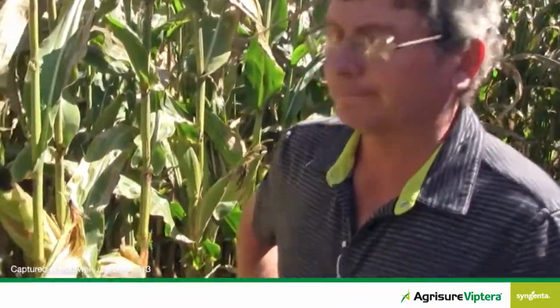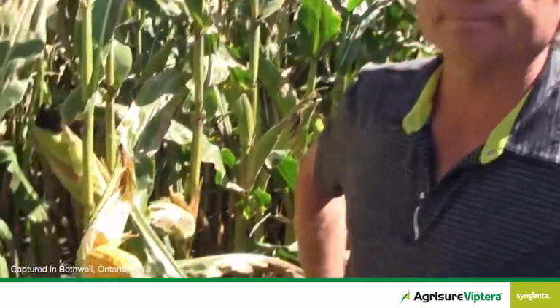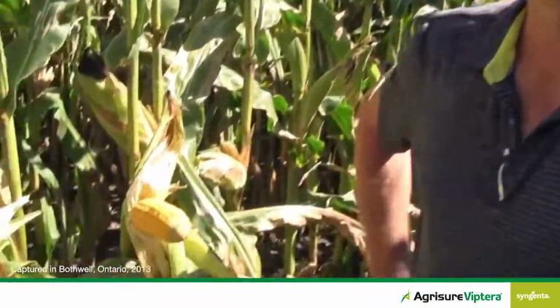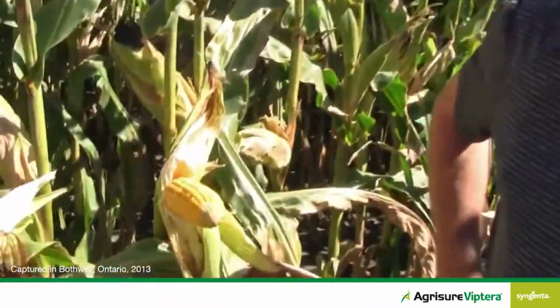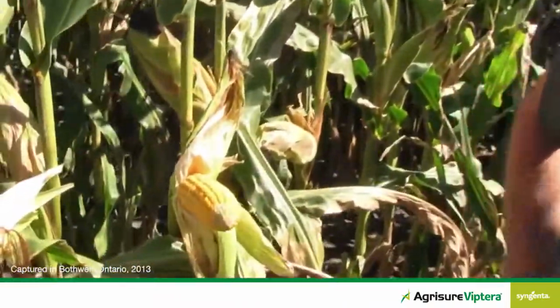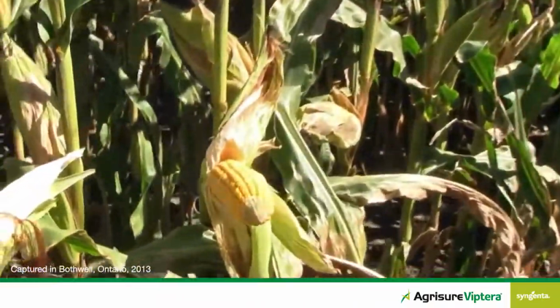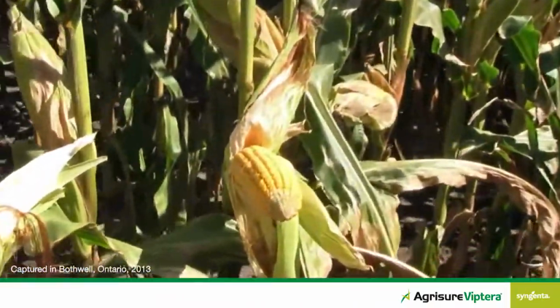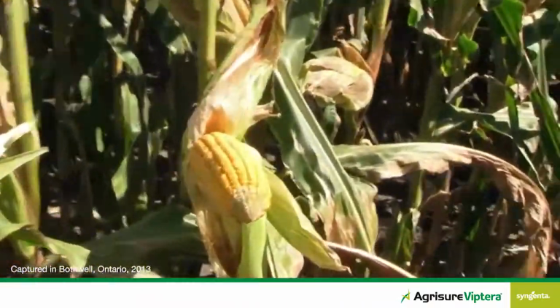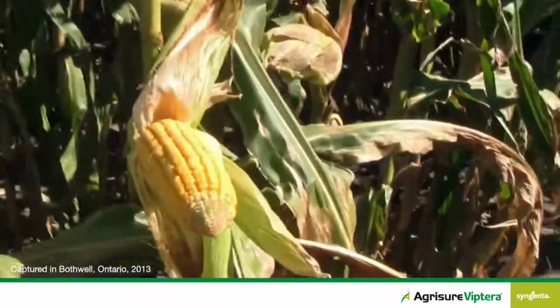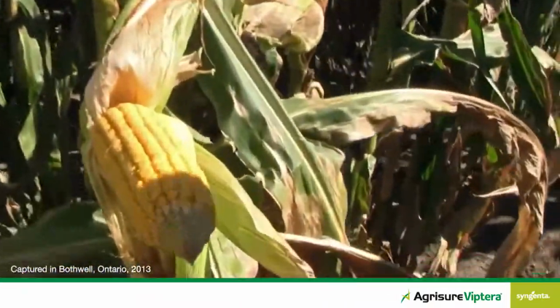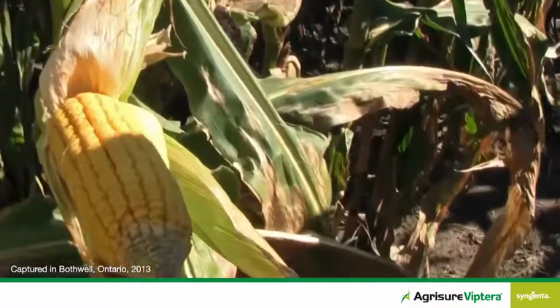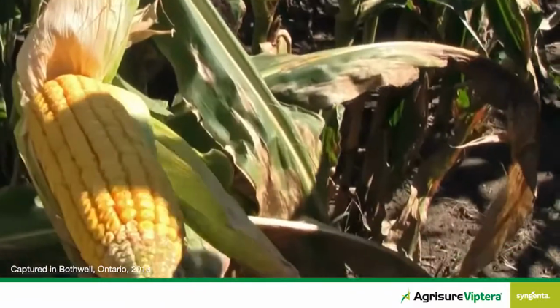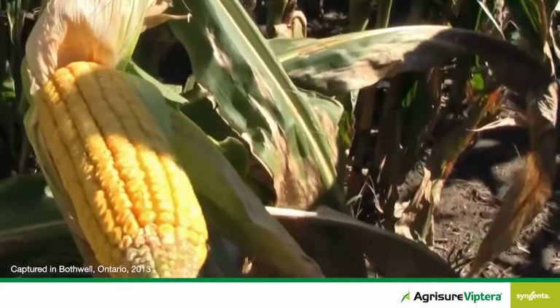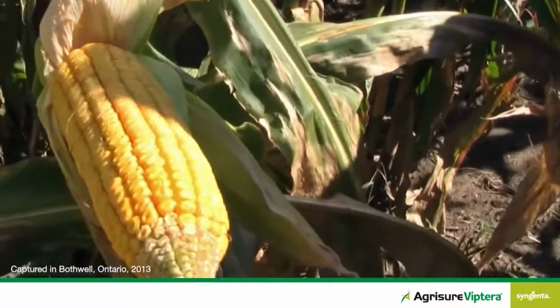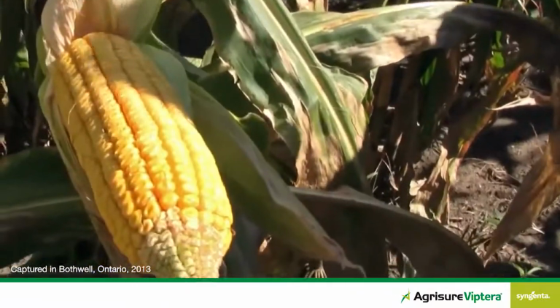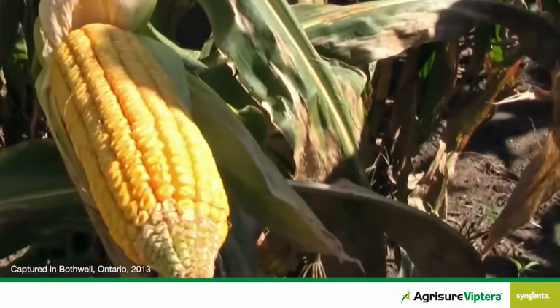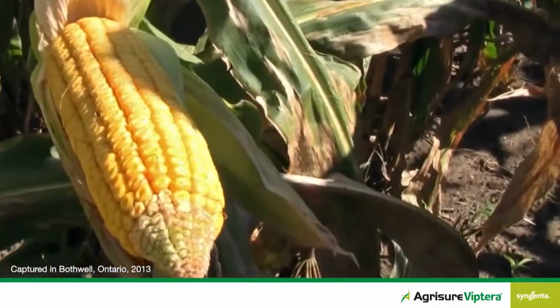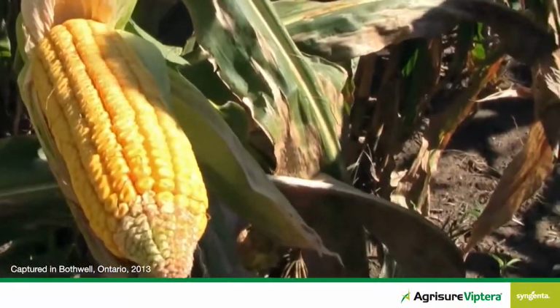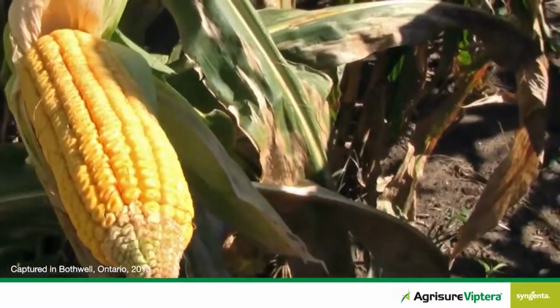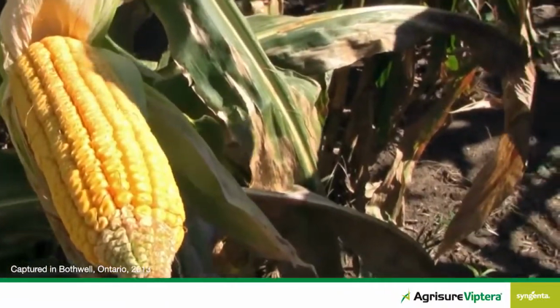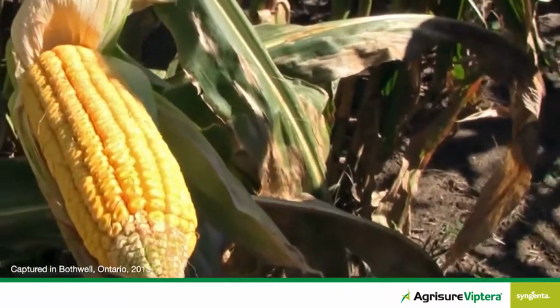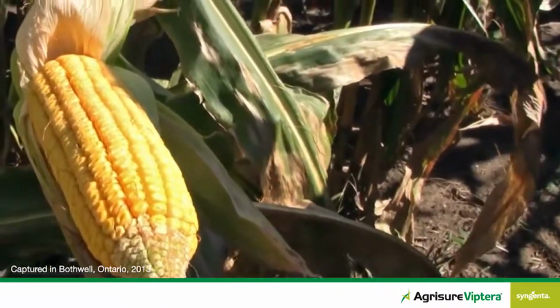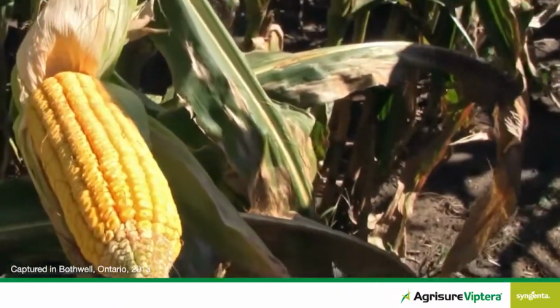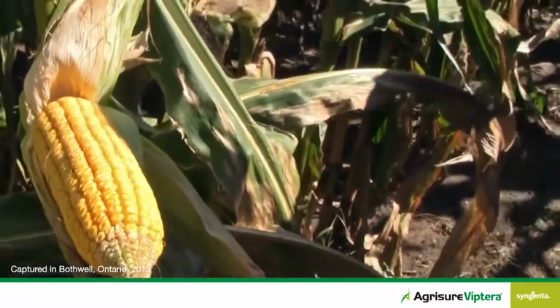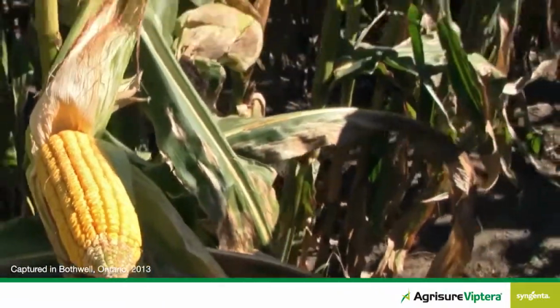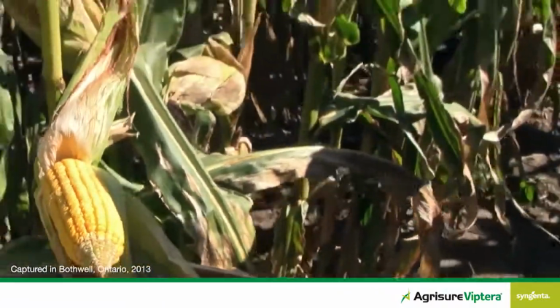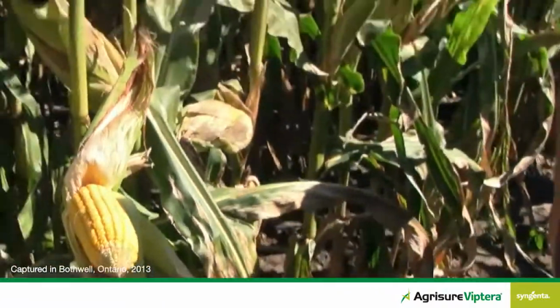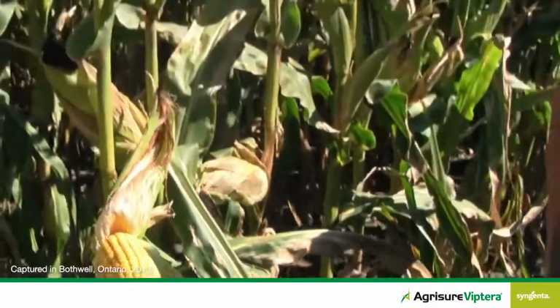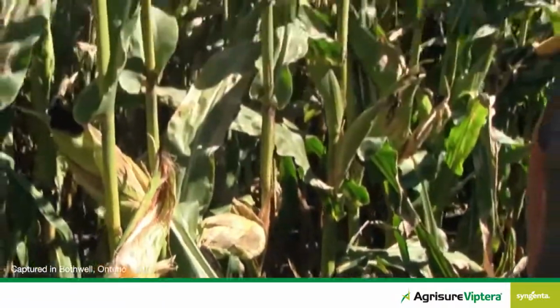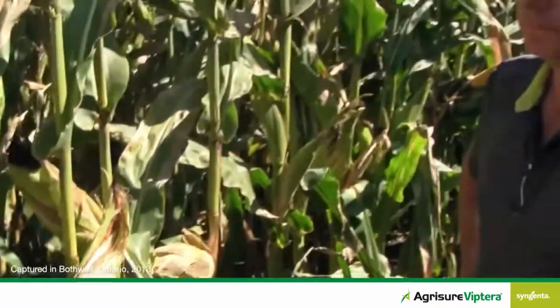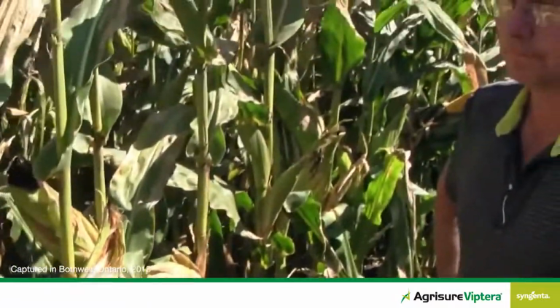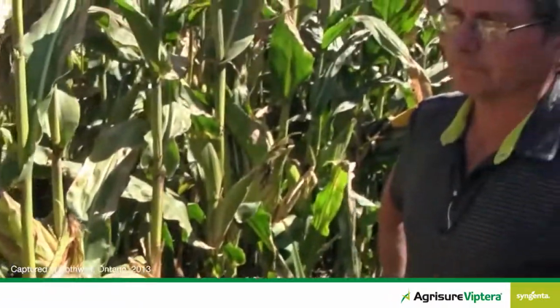That's amazing, Eric. No yield or quality loss associated with western bean cutworm with this Agrisure Viptera hybrid.